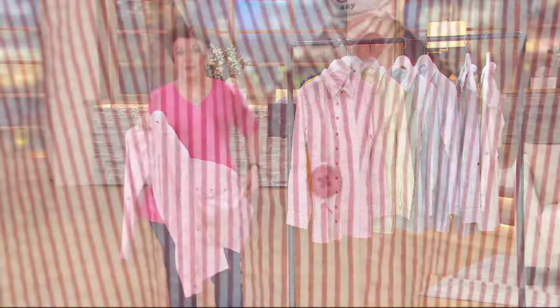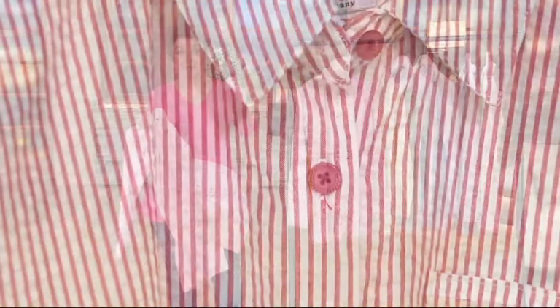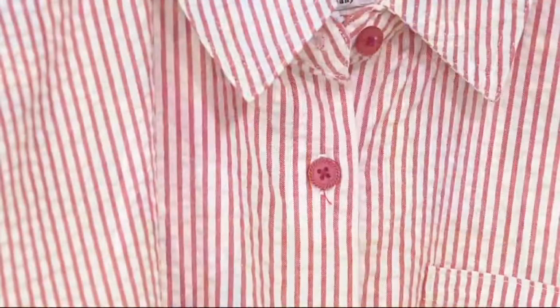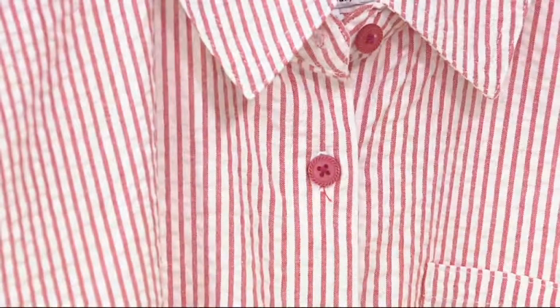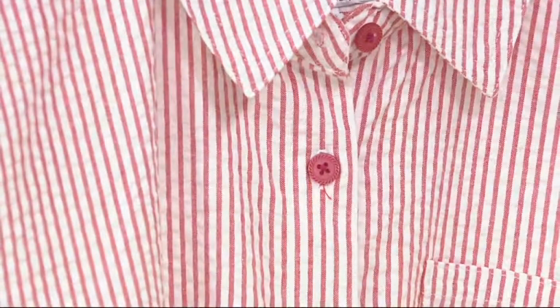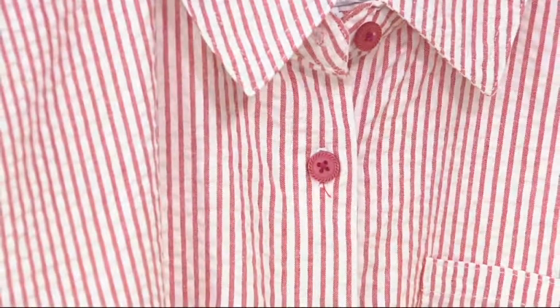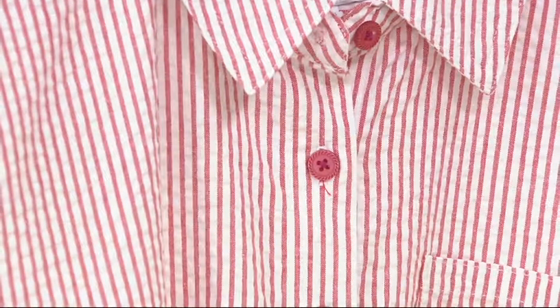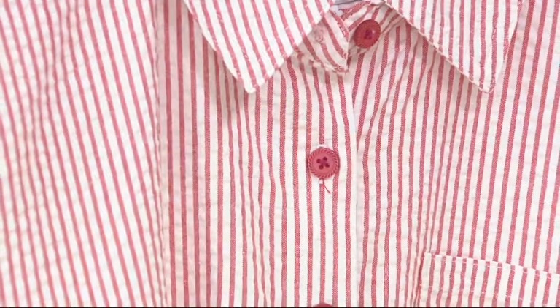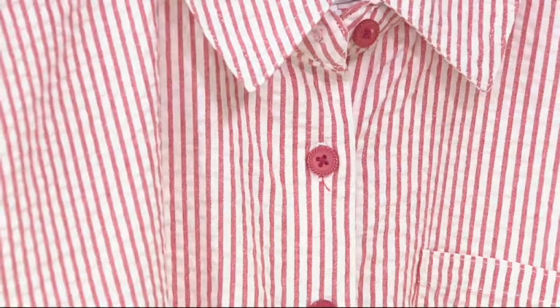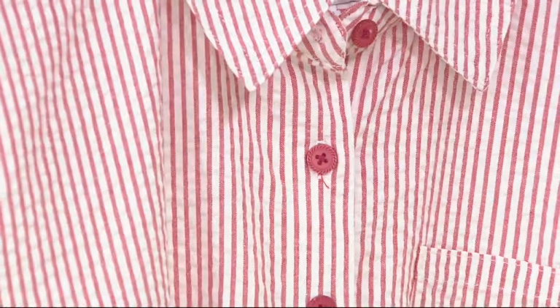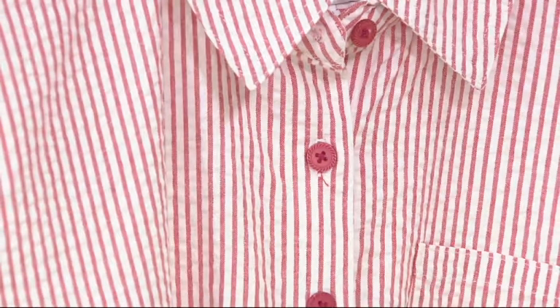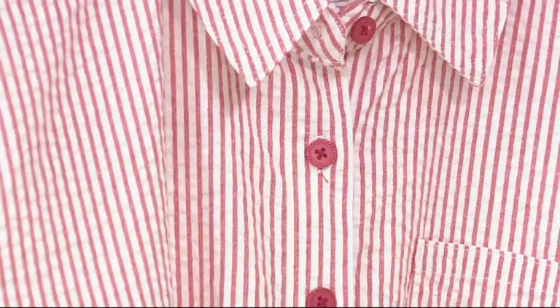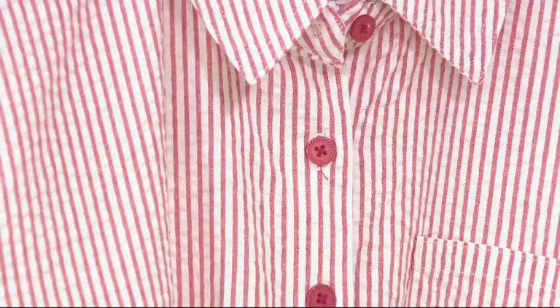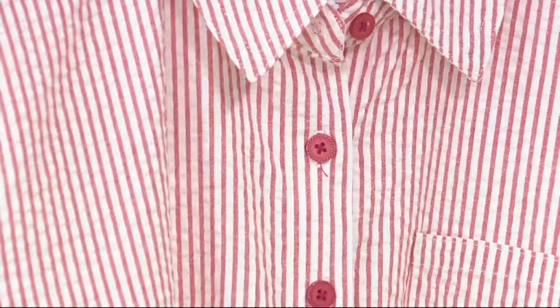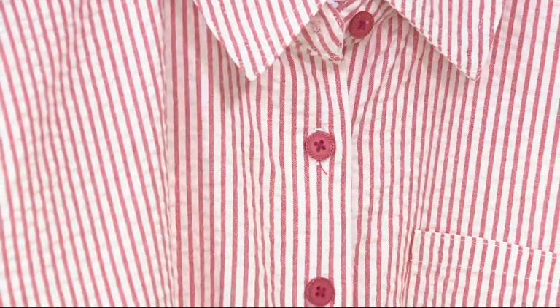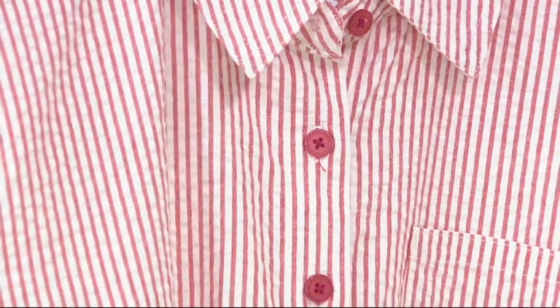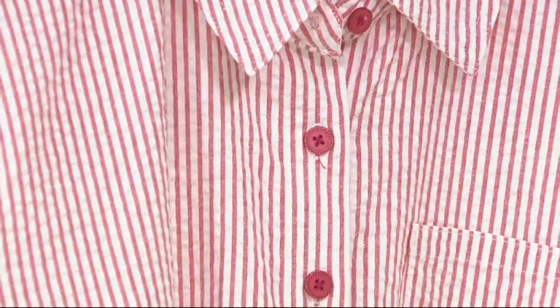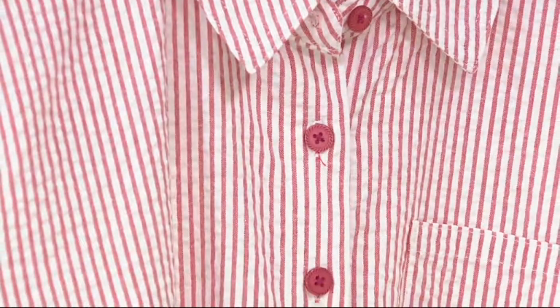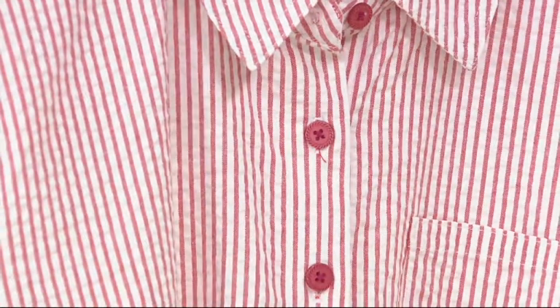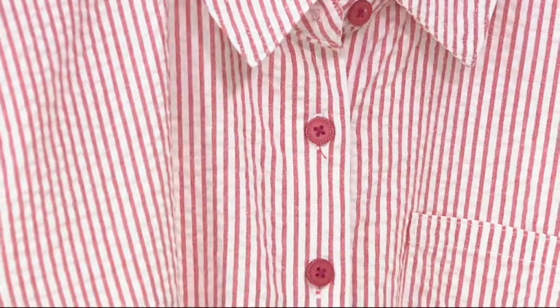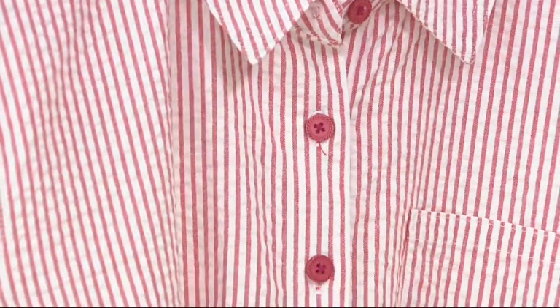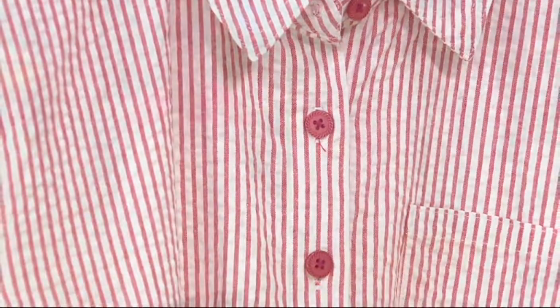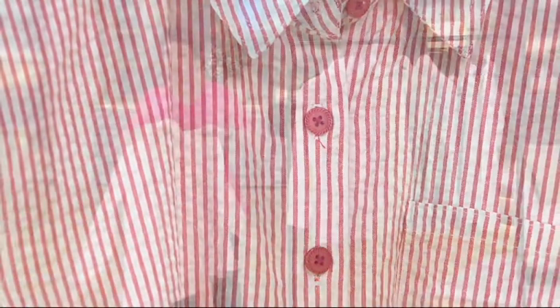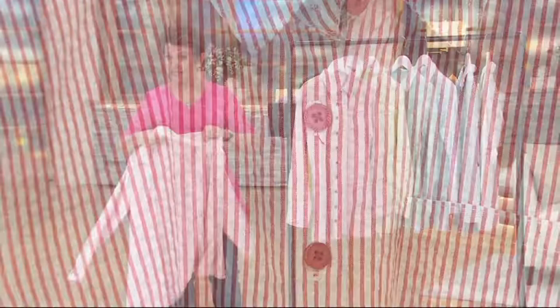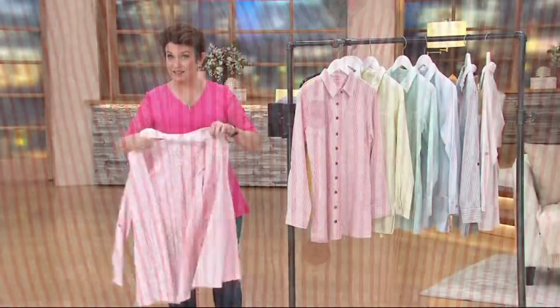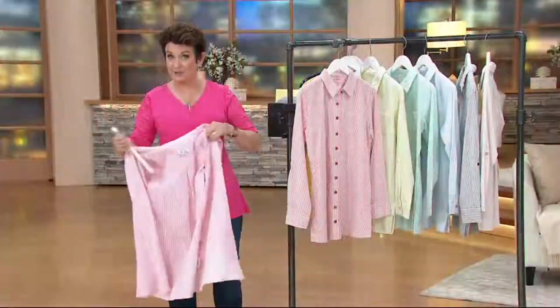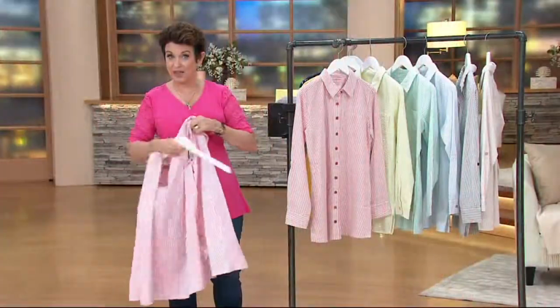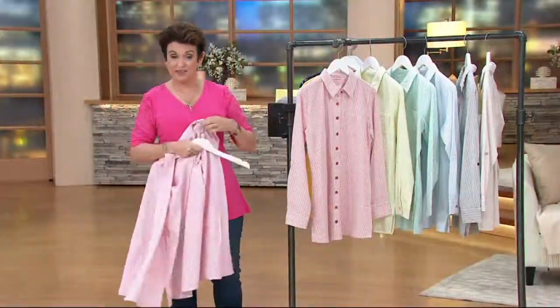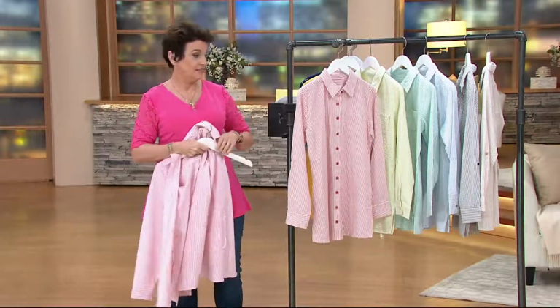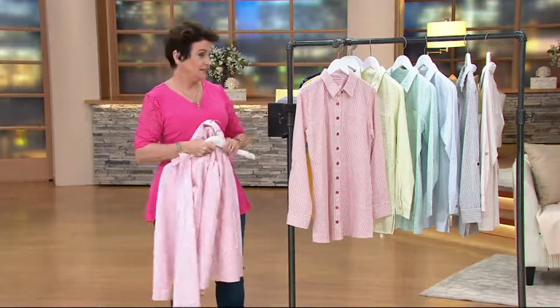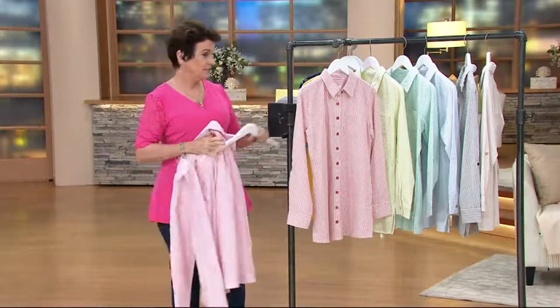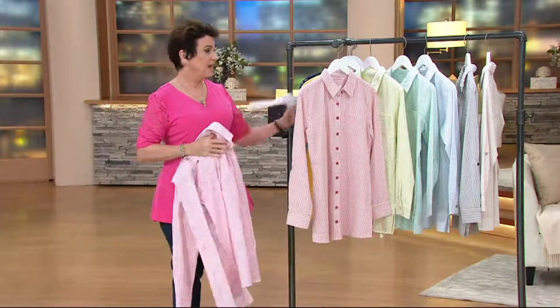I would go for the pink if you like this color range. We still have the petite in red as well.